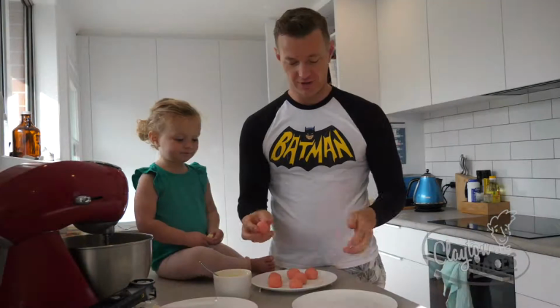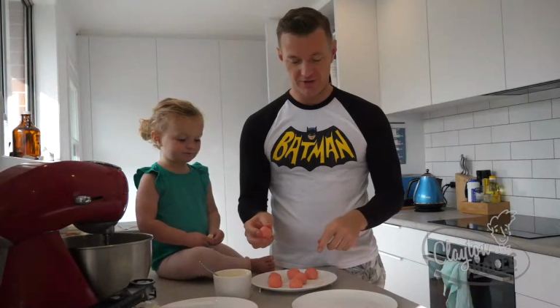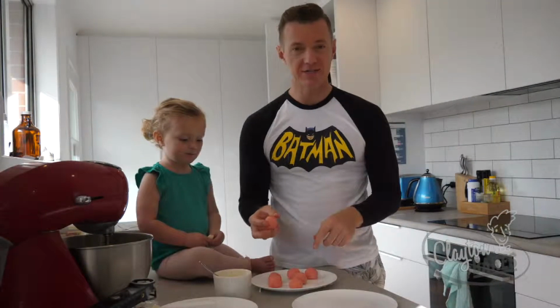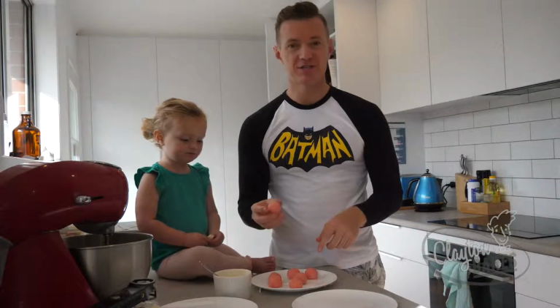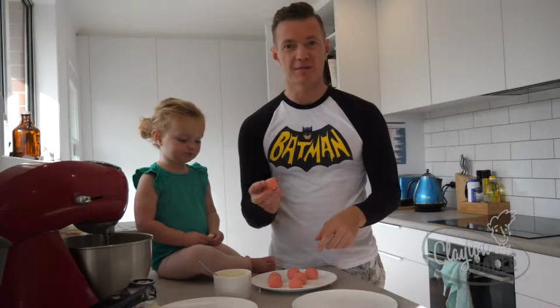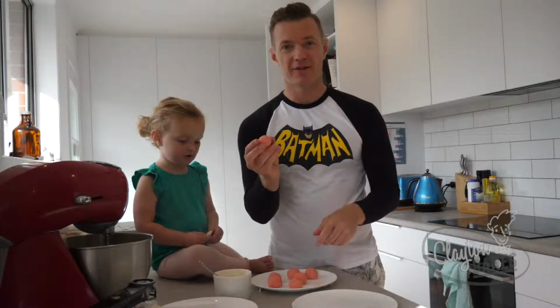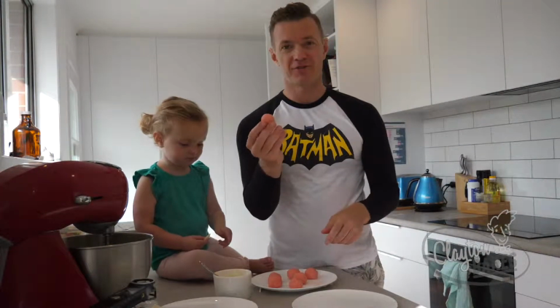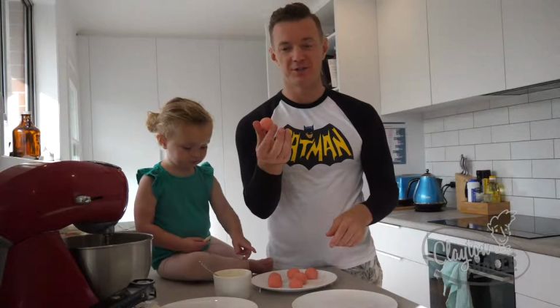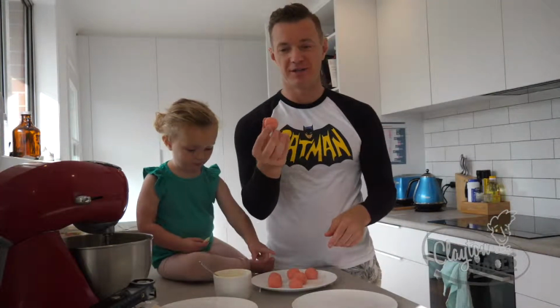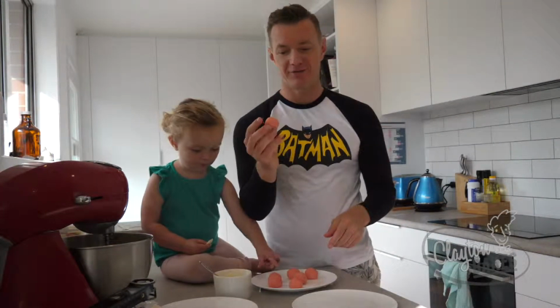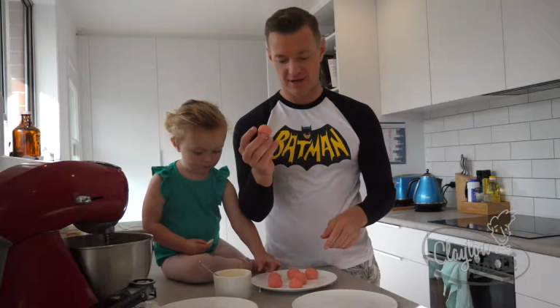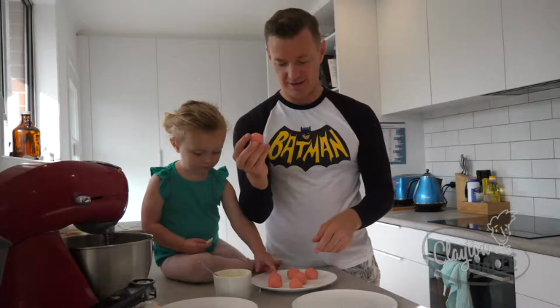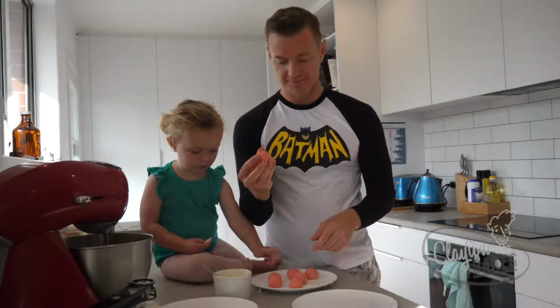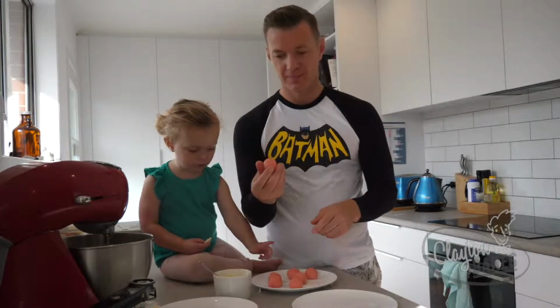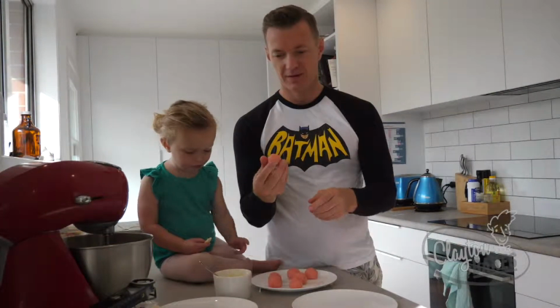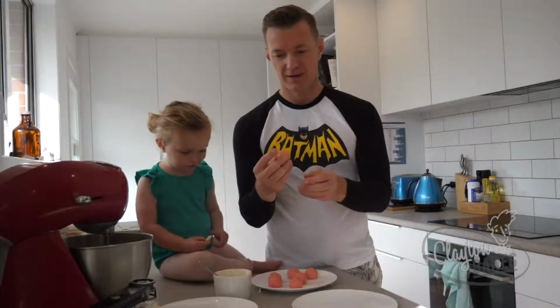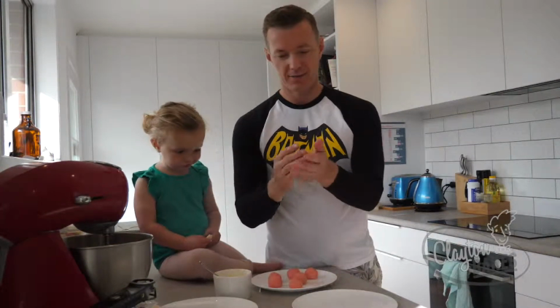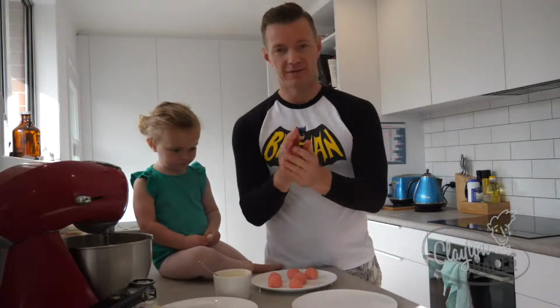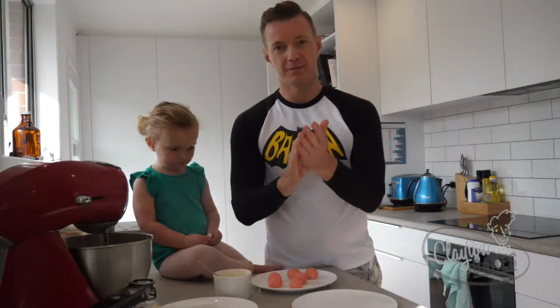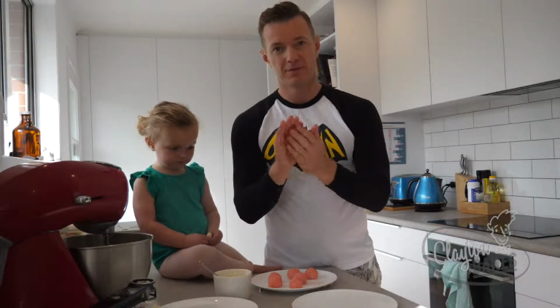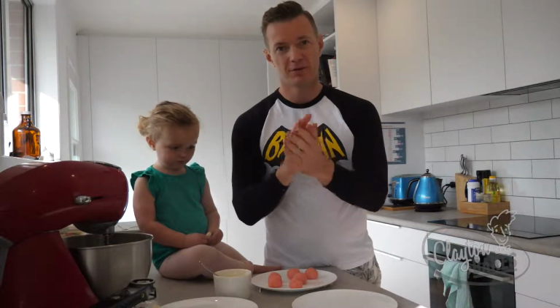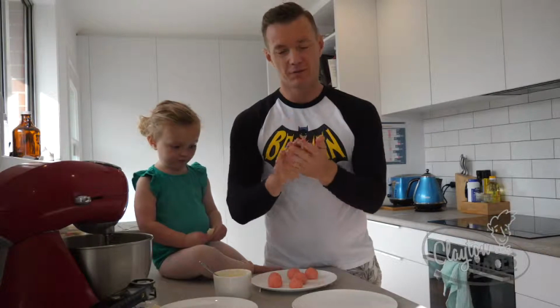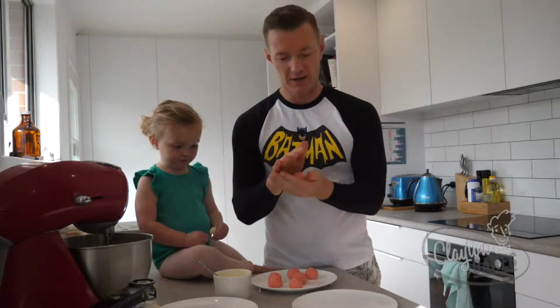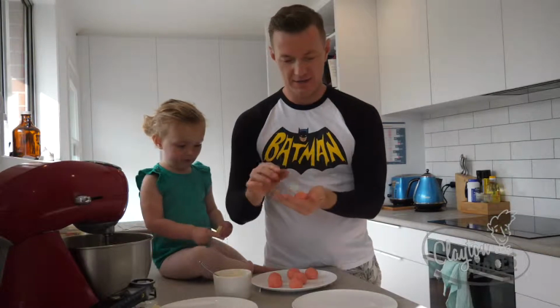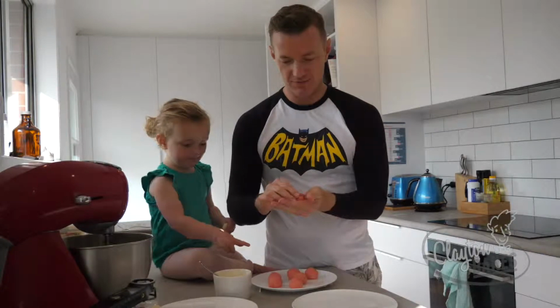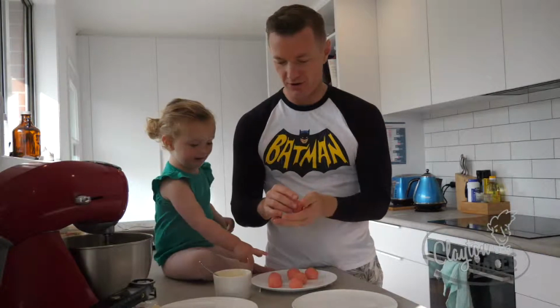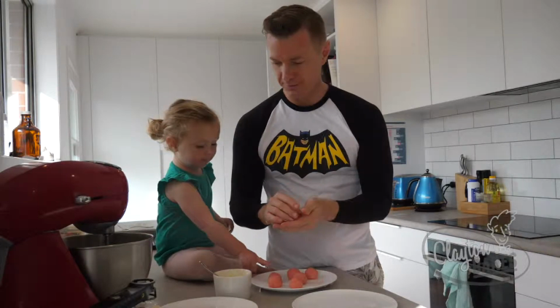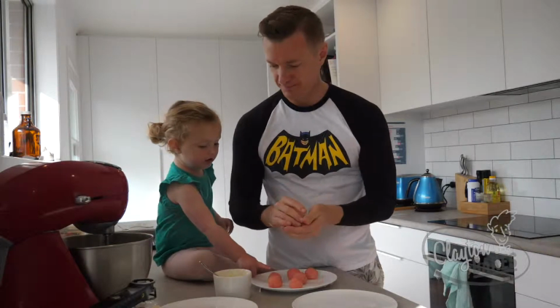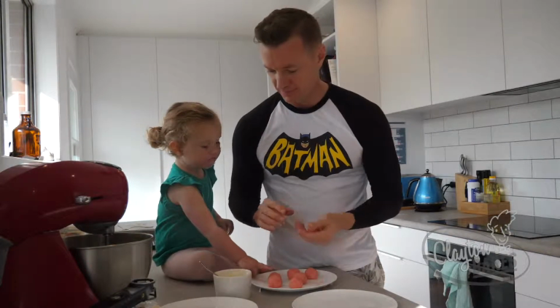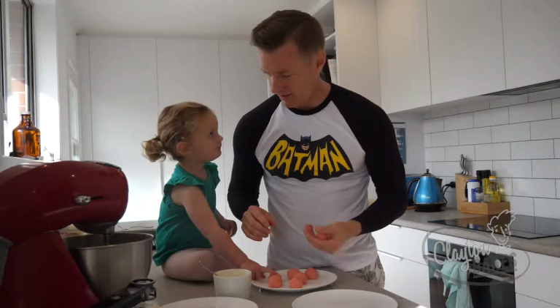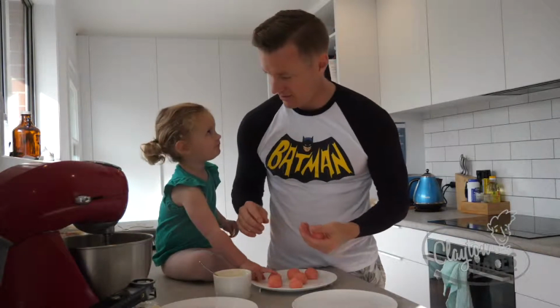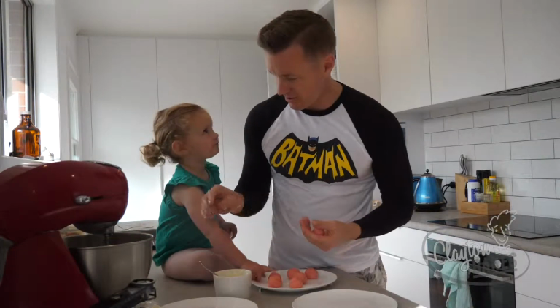So these have just come out of the fridge, been in there for an hour. Give them one last roll.